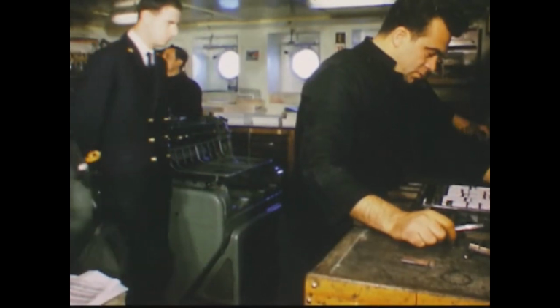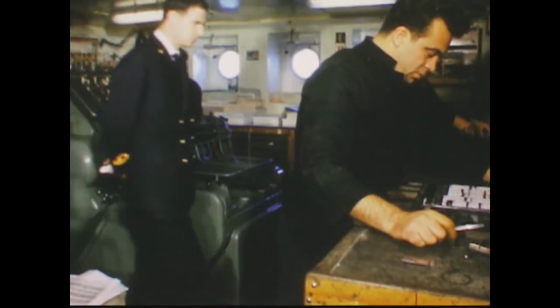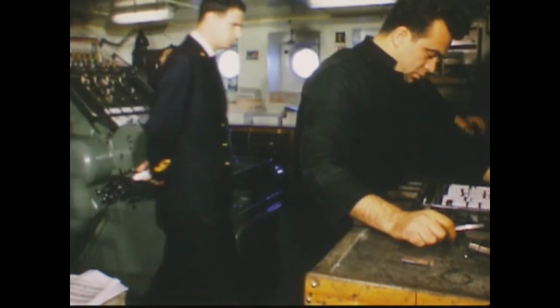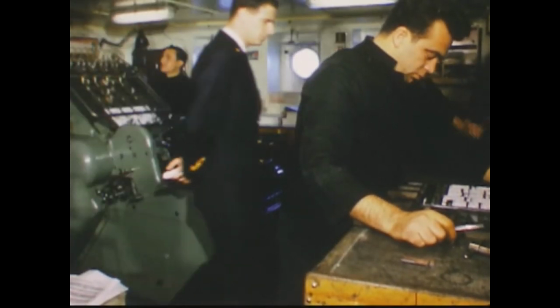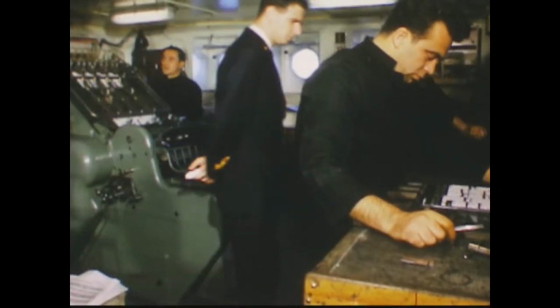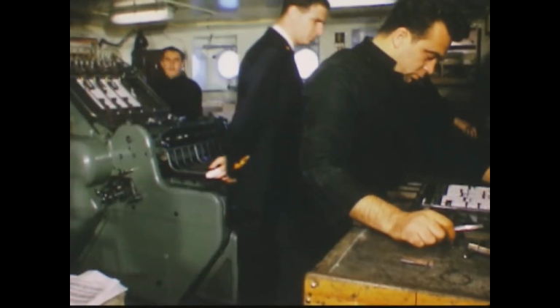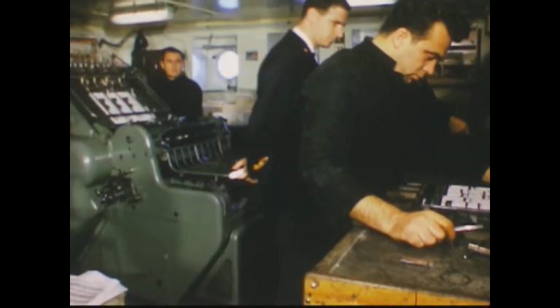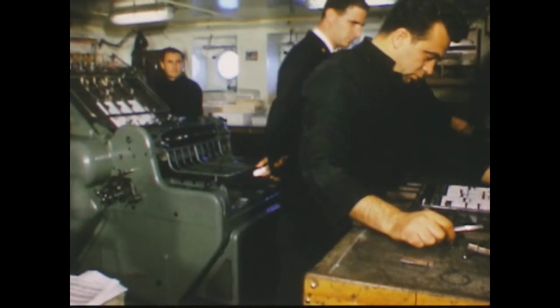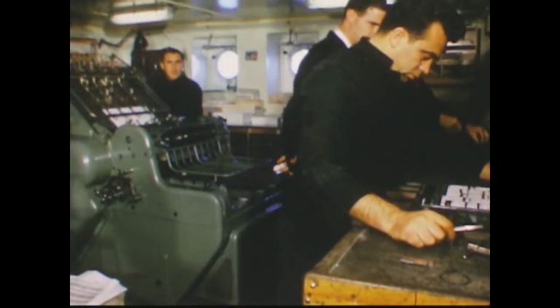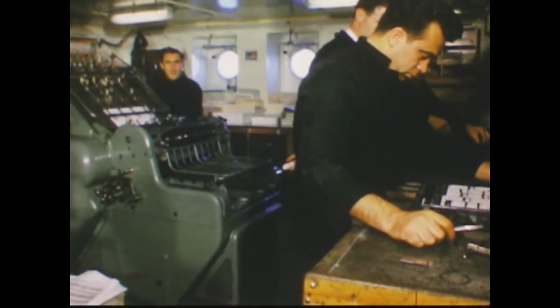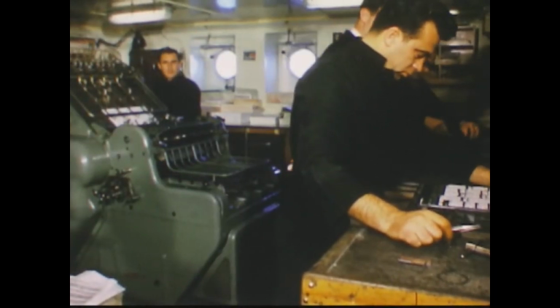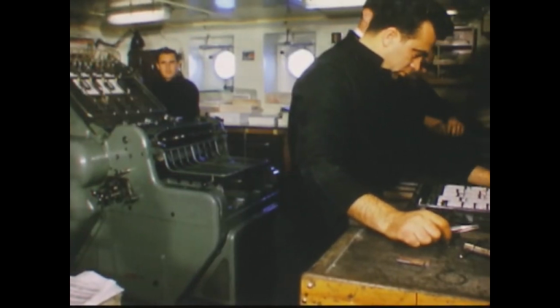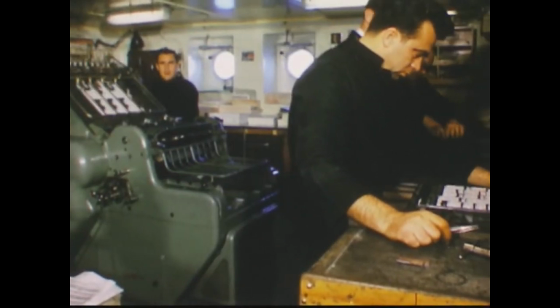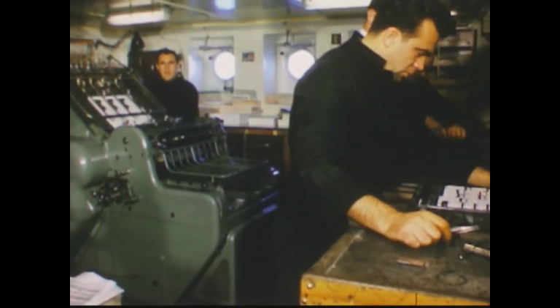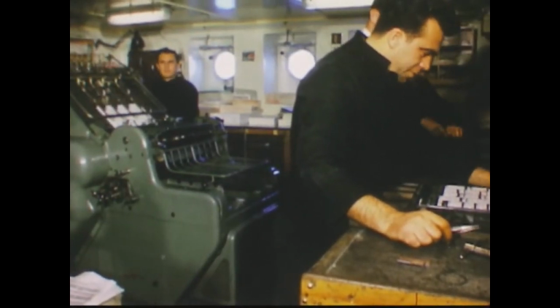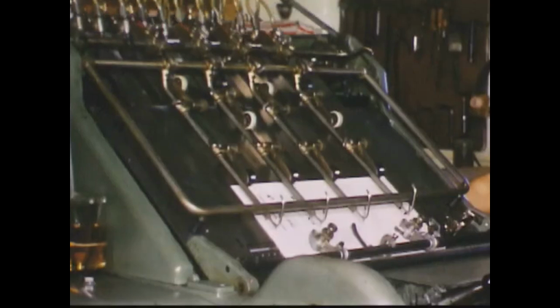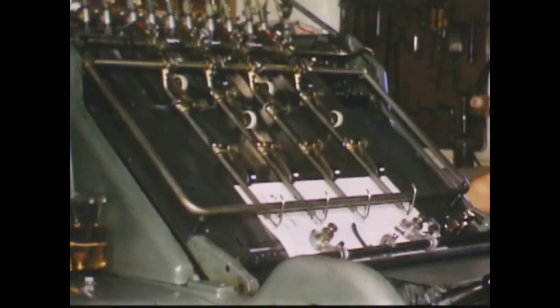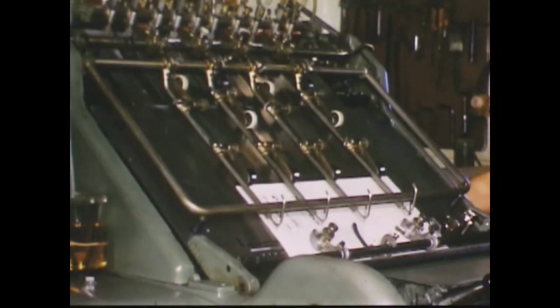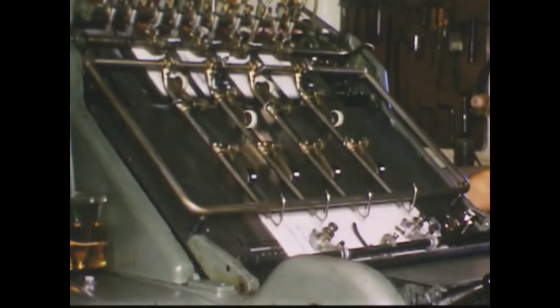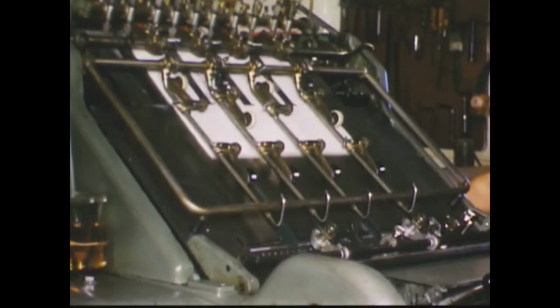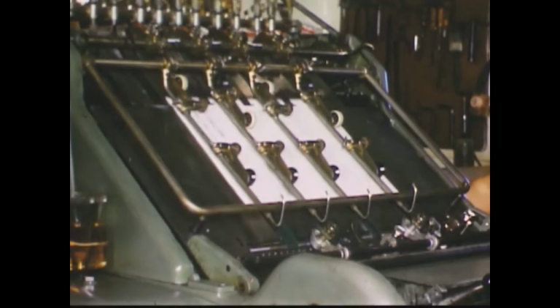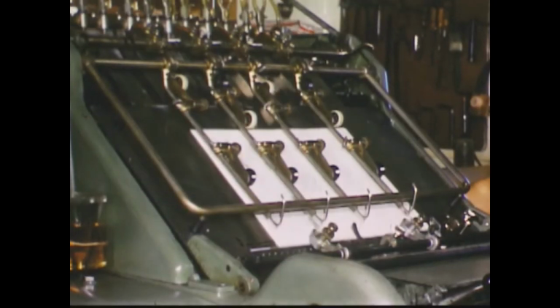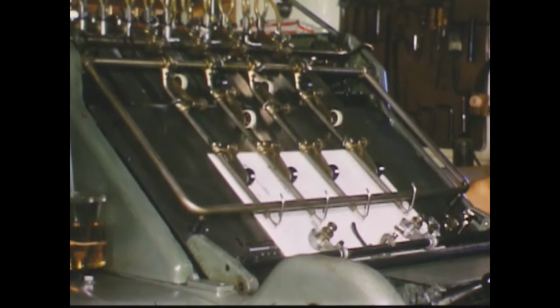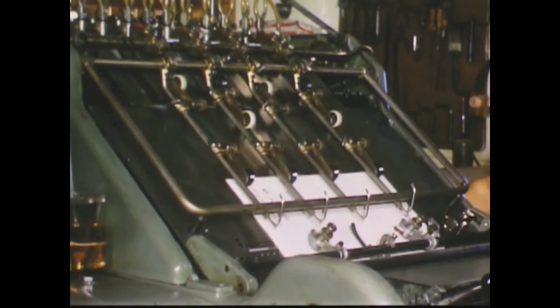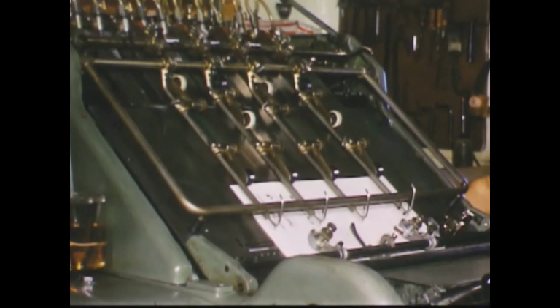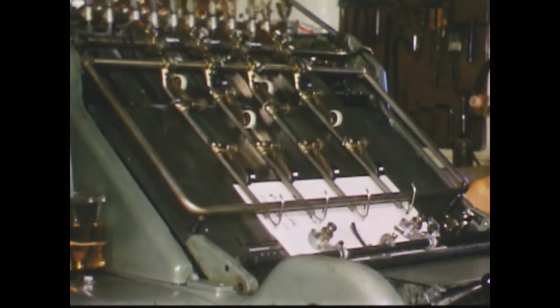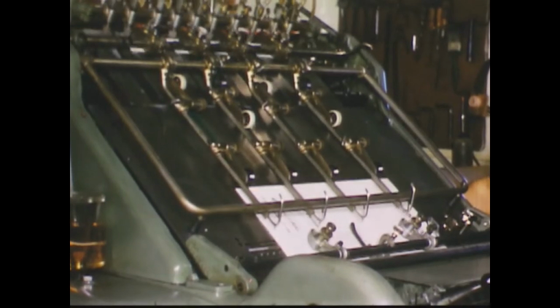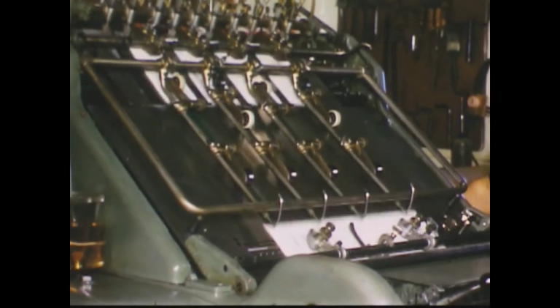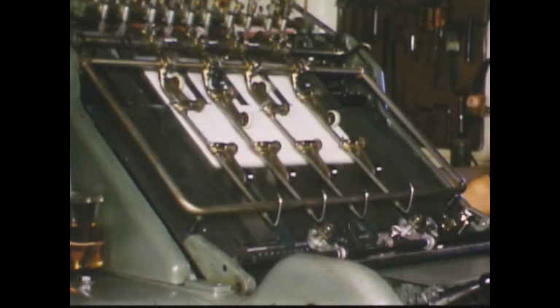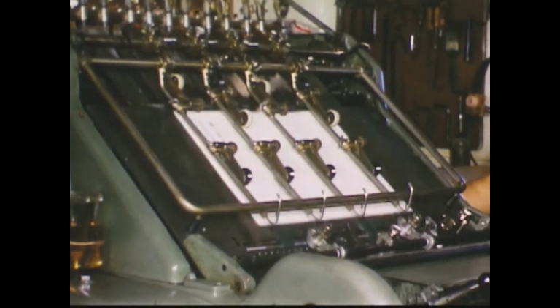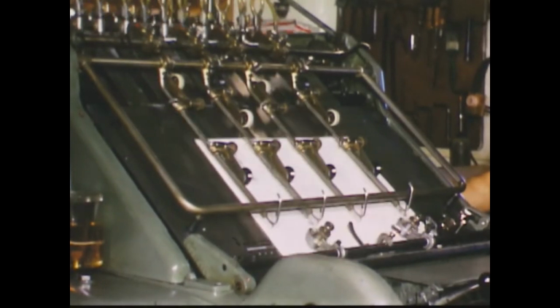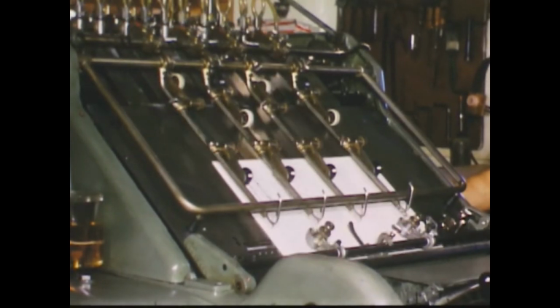There was even a print shop aboard, where the menus and the ship's newspaper were printed.